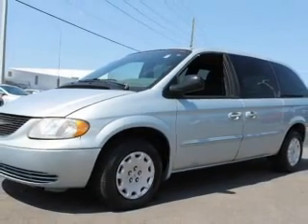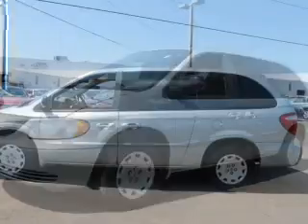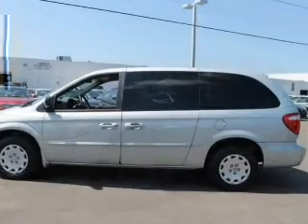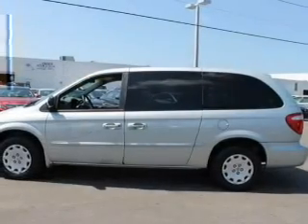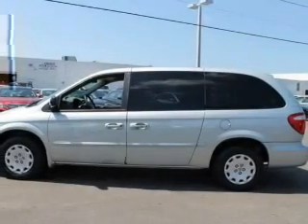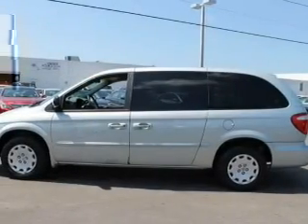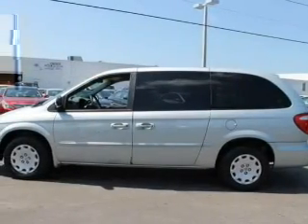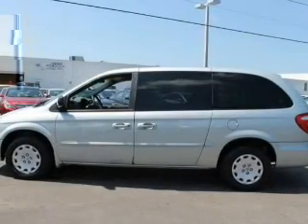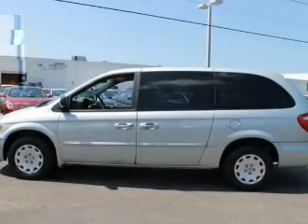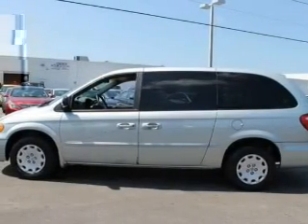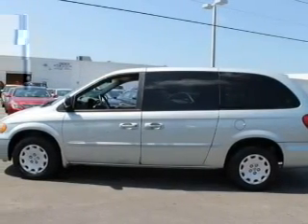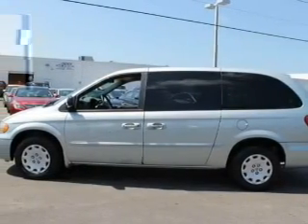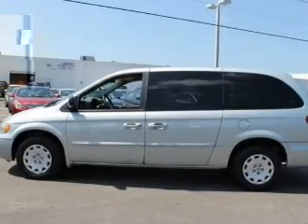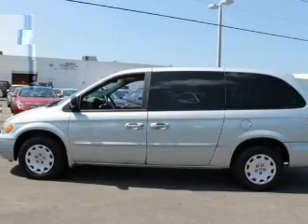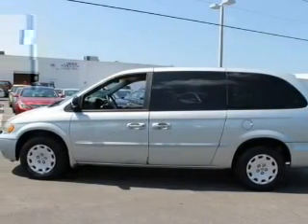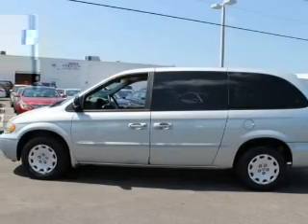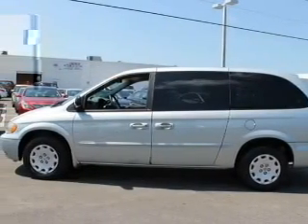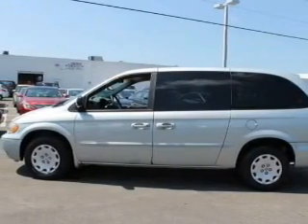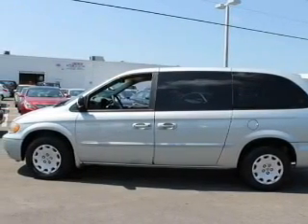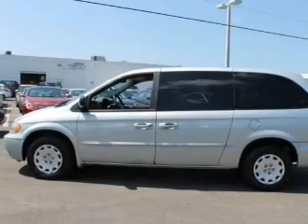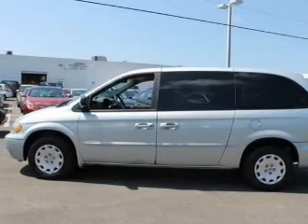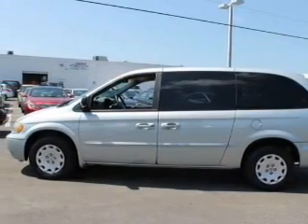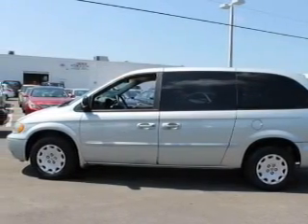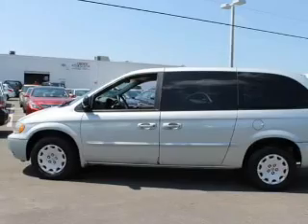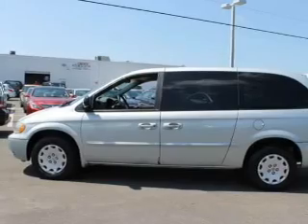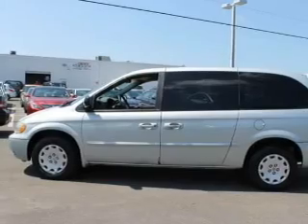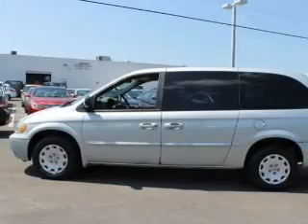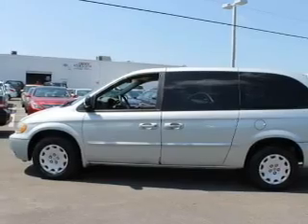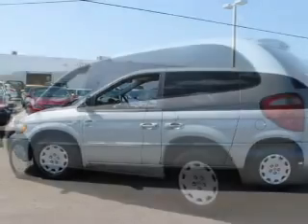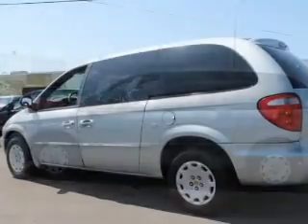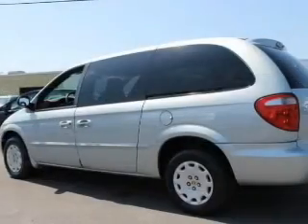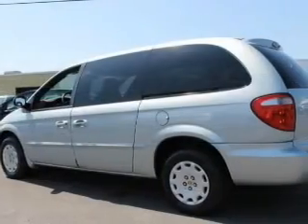Premium wheels lend a distinctive appearance. You will appreciate the safety feature of anti-lock brakes.